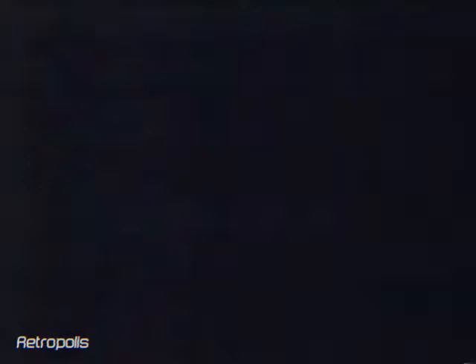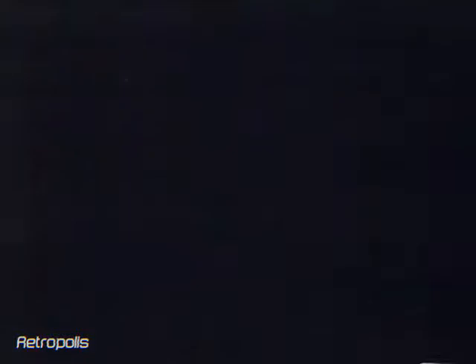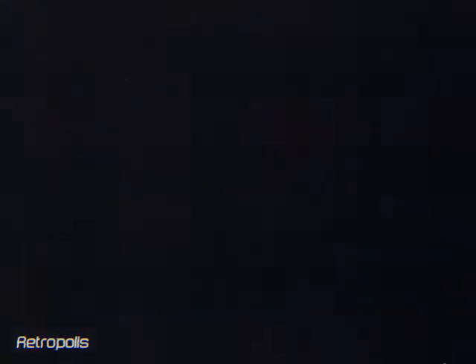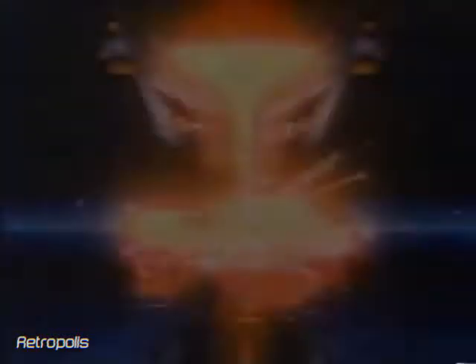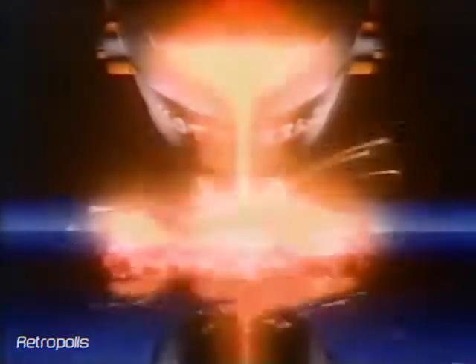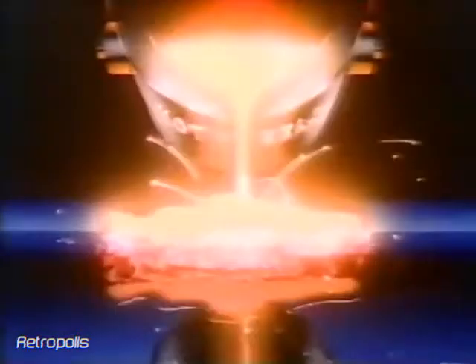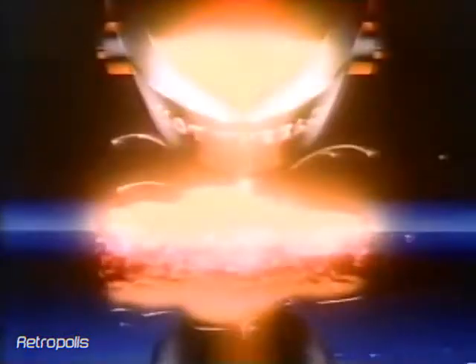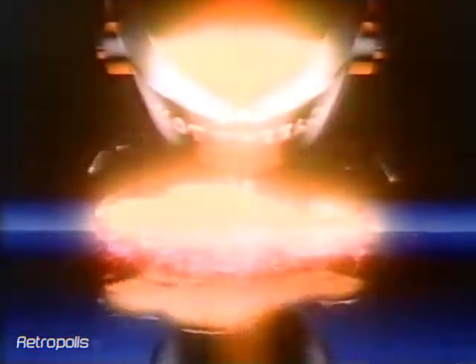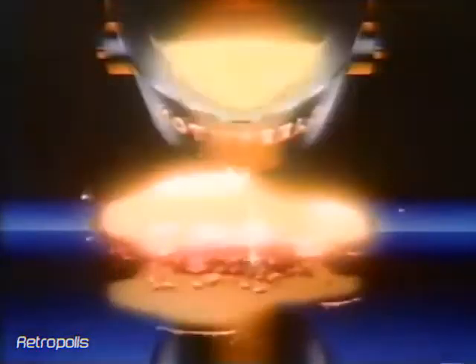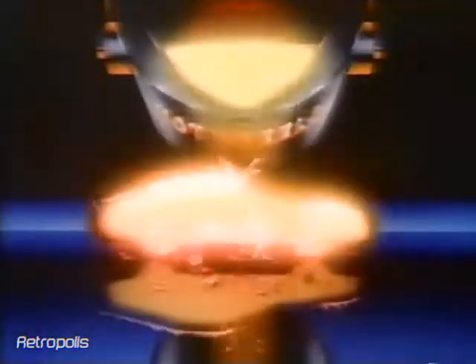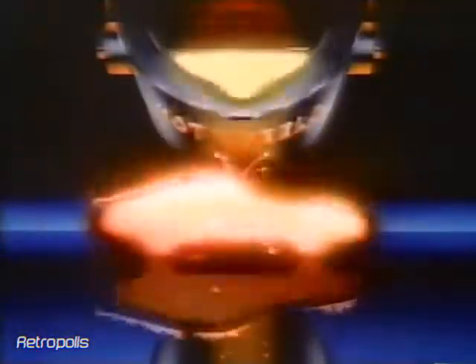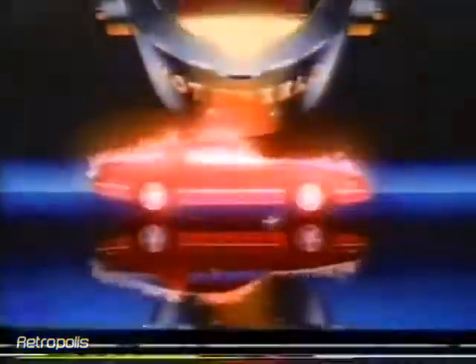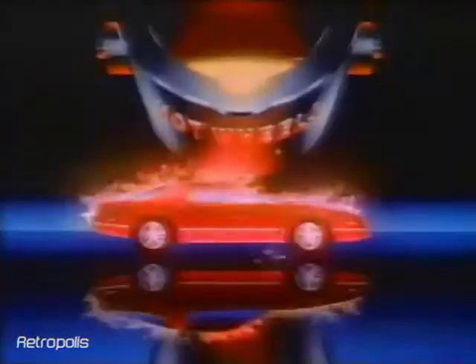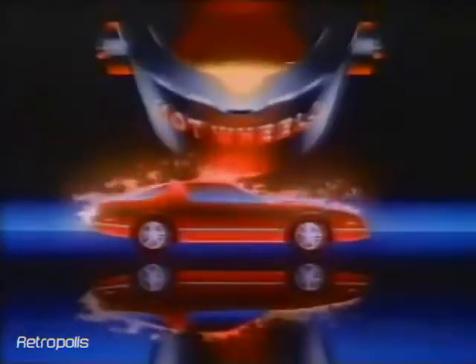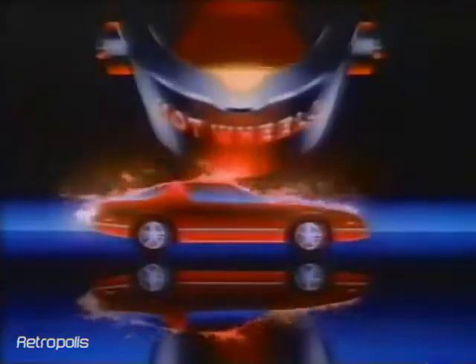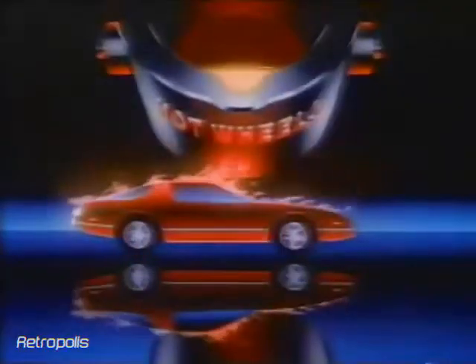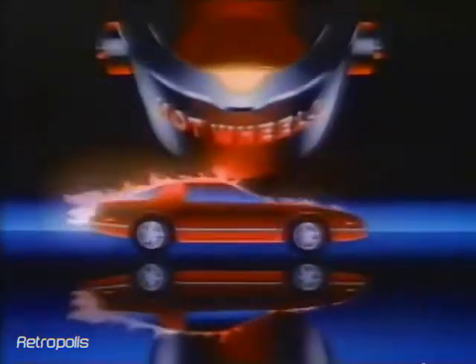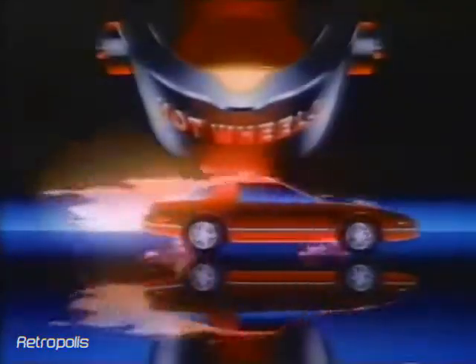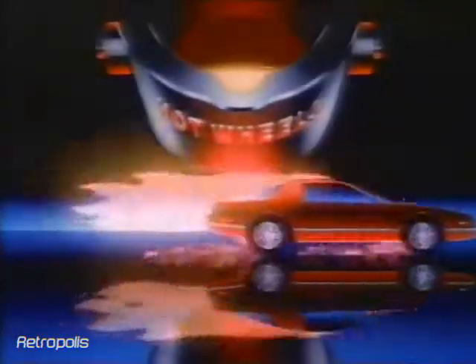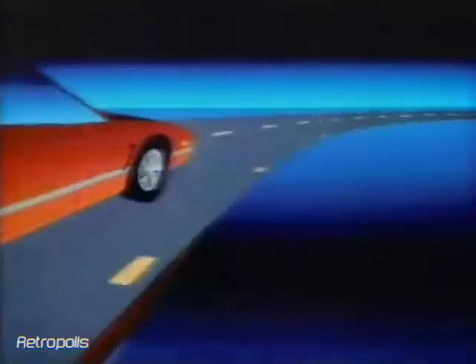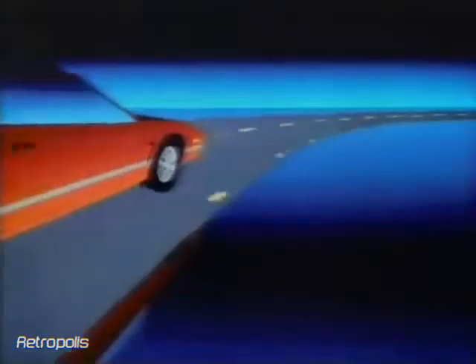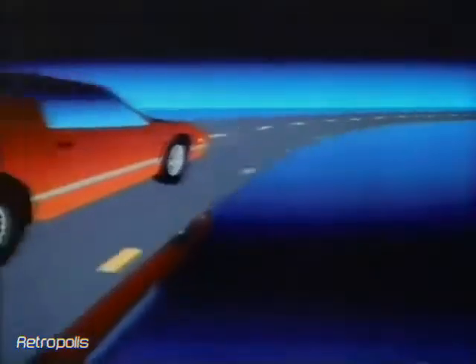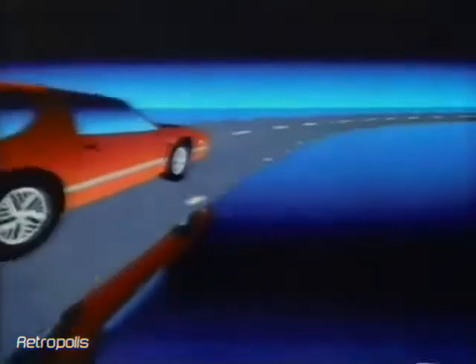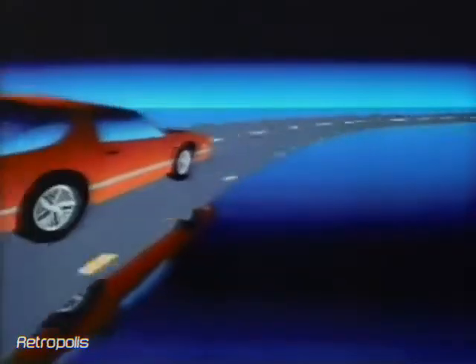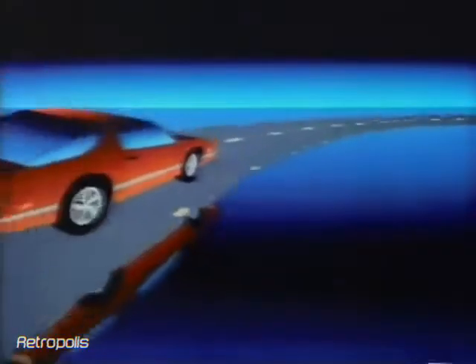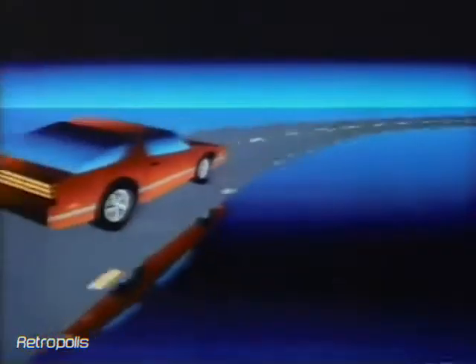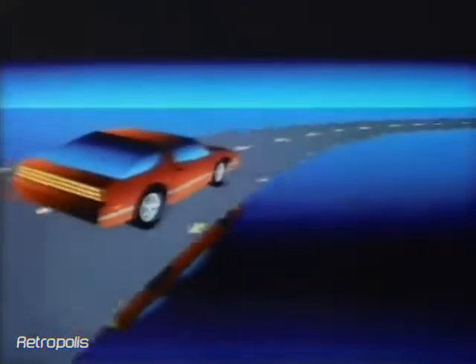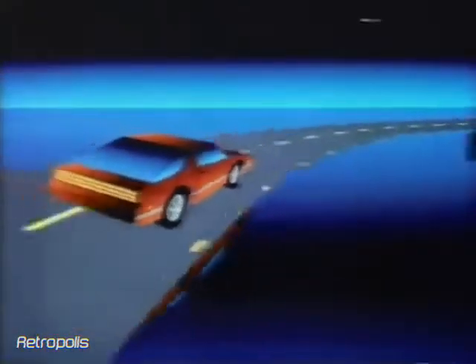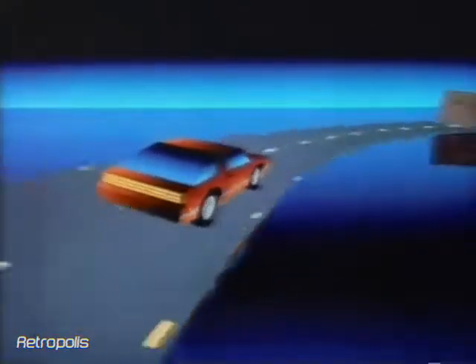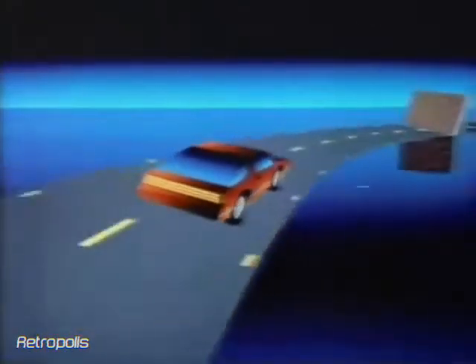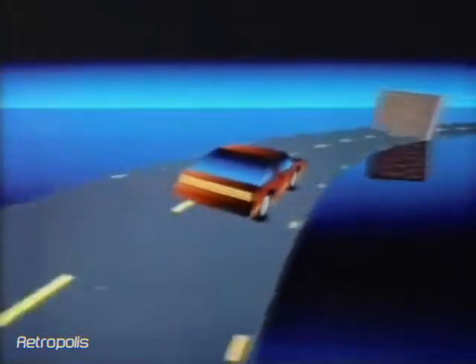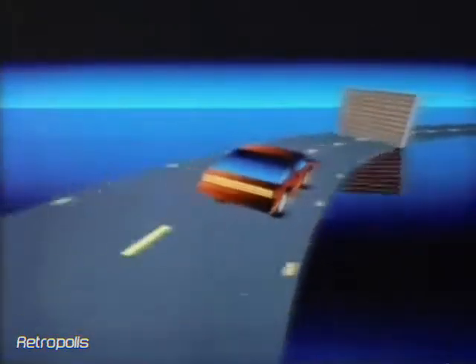Born in fire, formed in flames, Hot Wheels breaks new barriers.